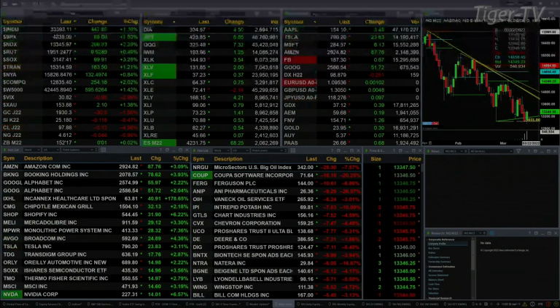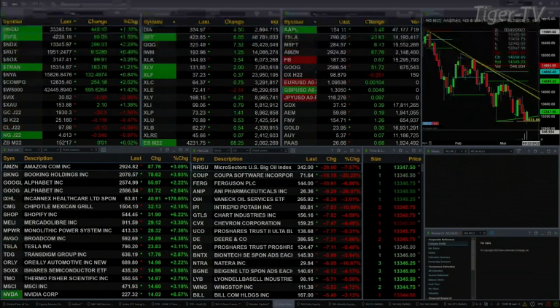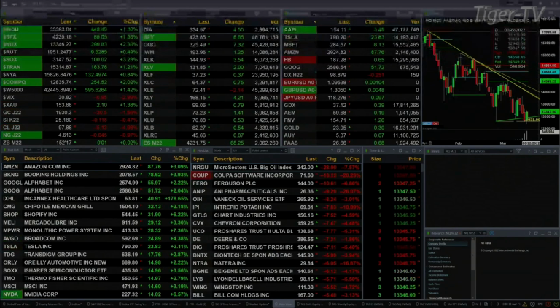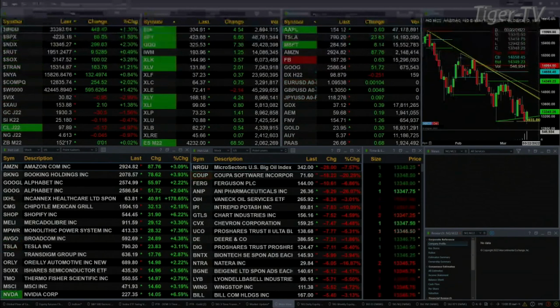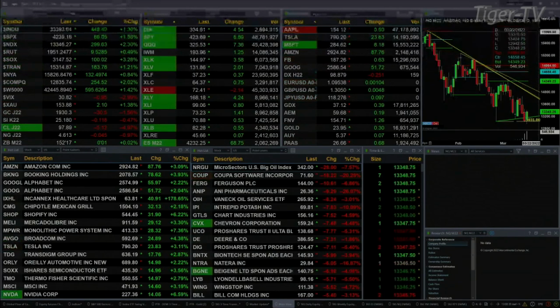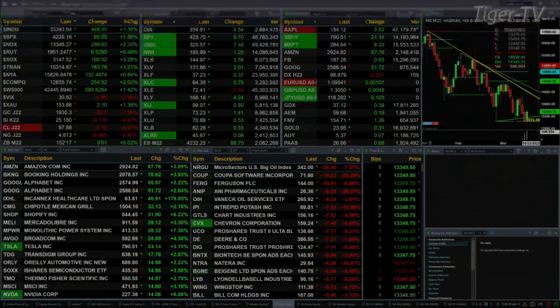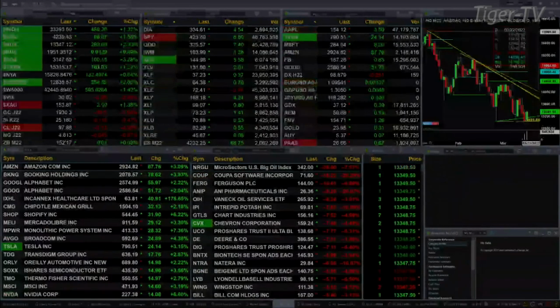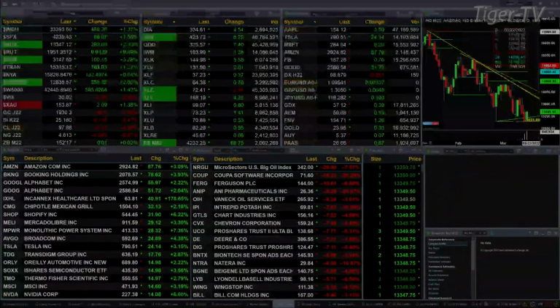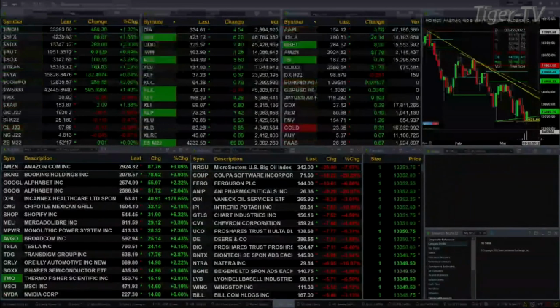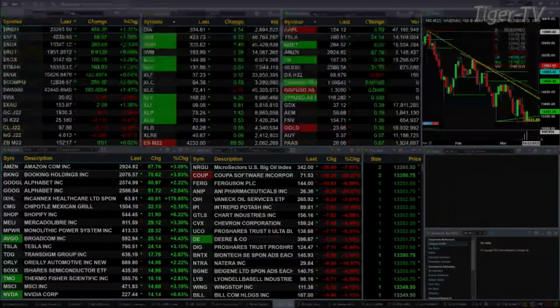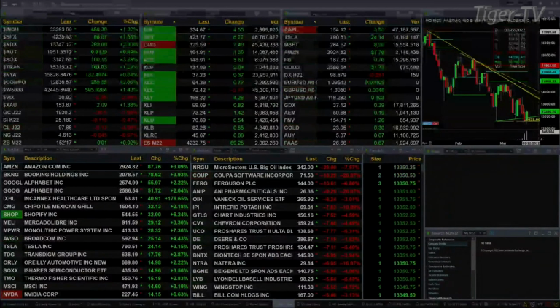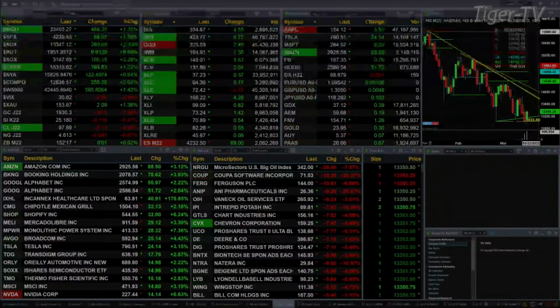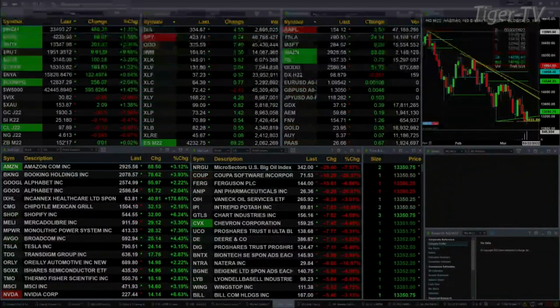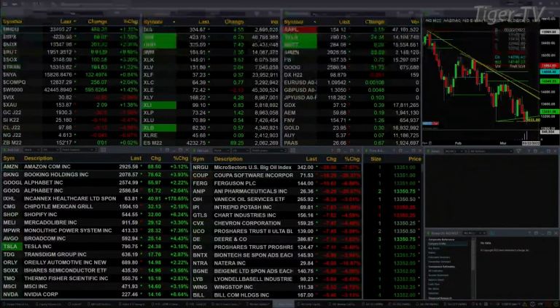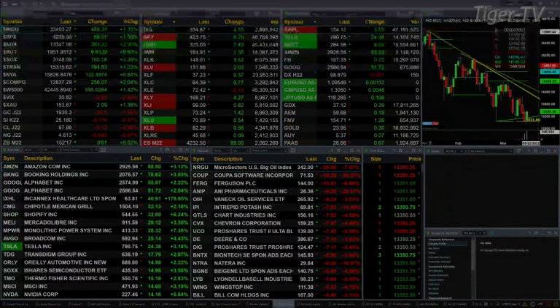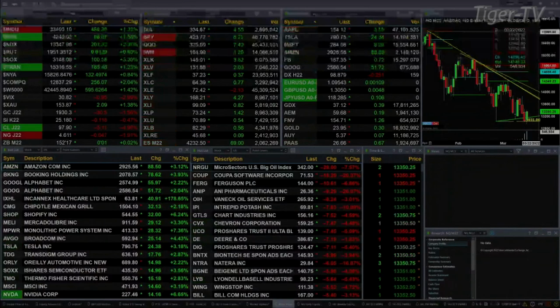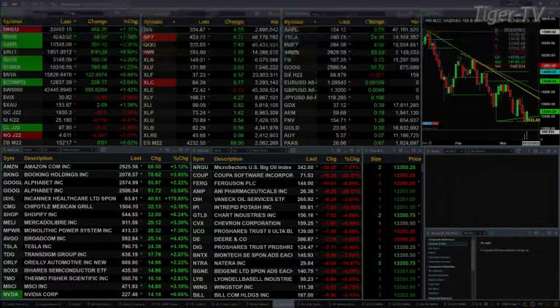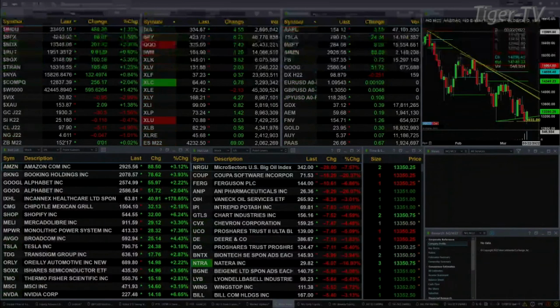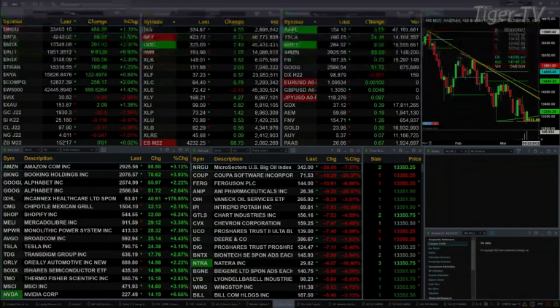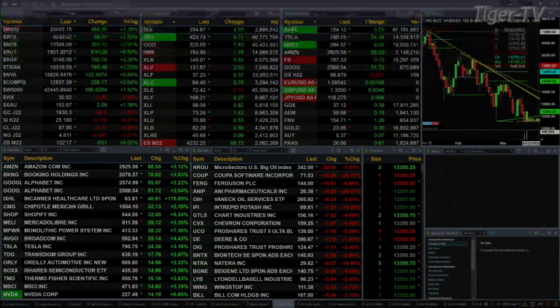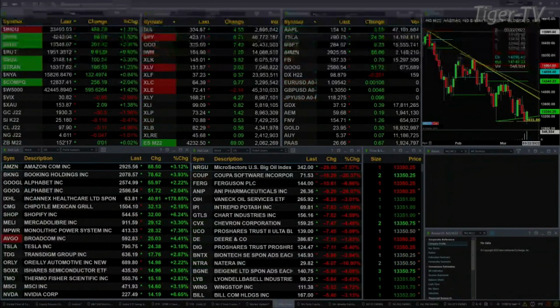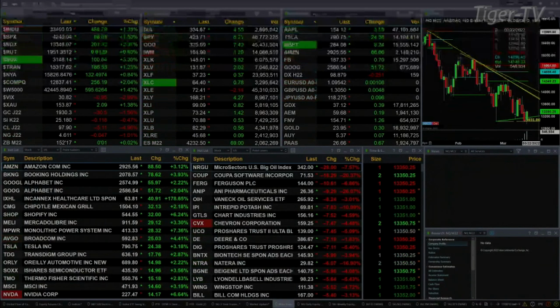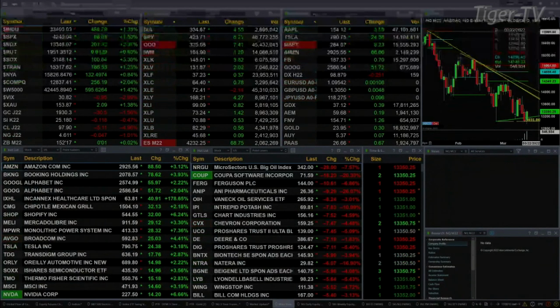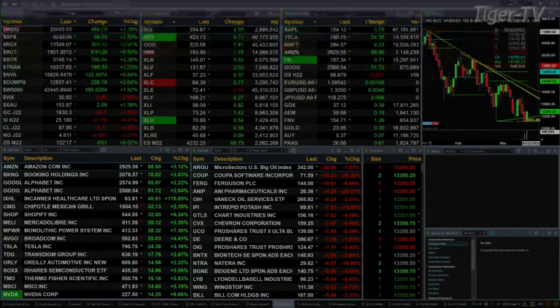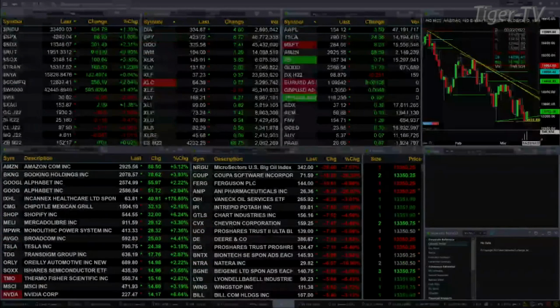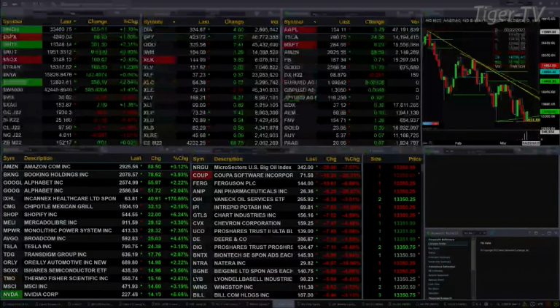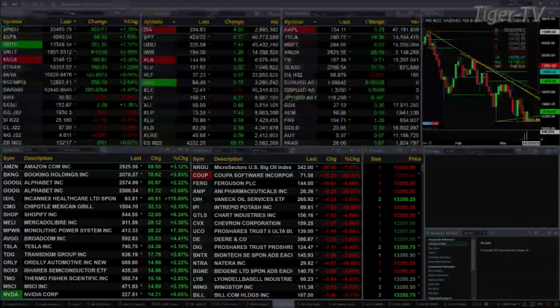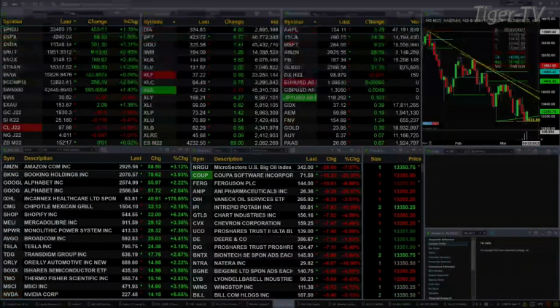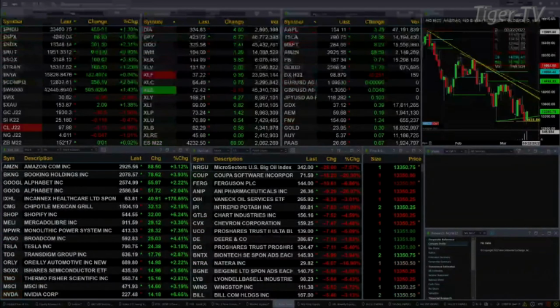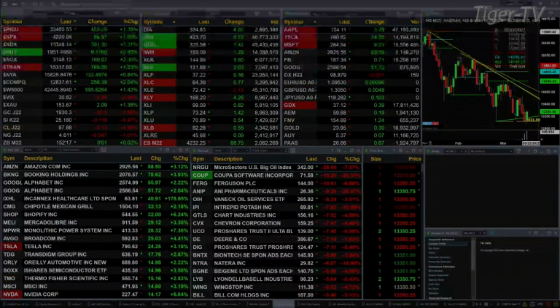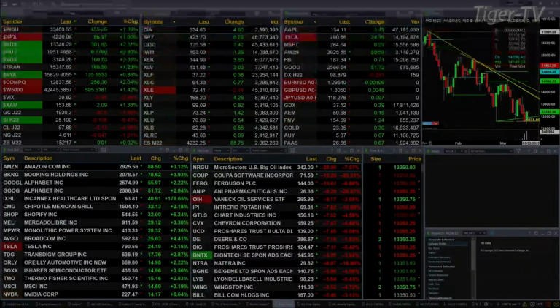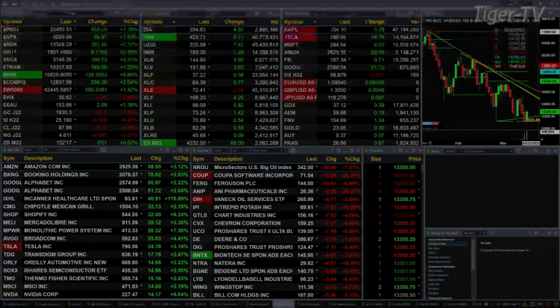Gold's off 30 bucks. Silver down 11 pennies. Light crude off 5 bucks, that's down 5%. The 30-year Treasury is flat, trading out at 152.17.